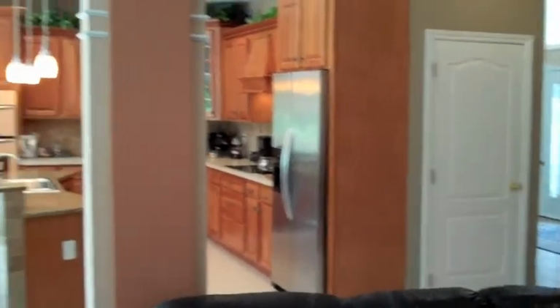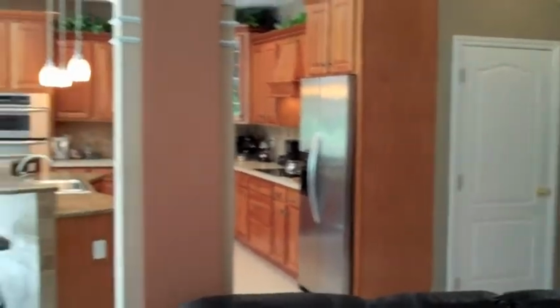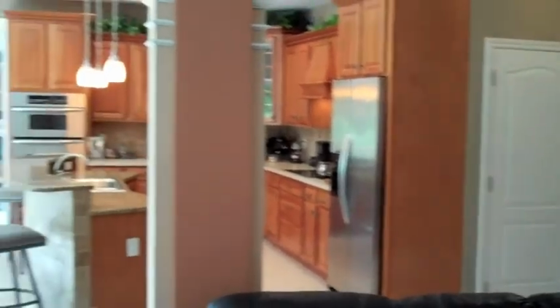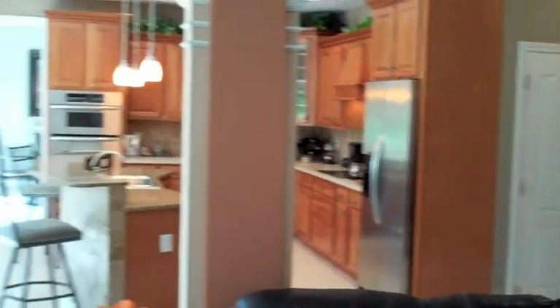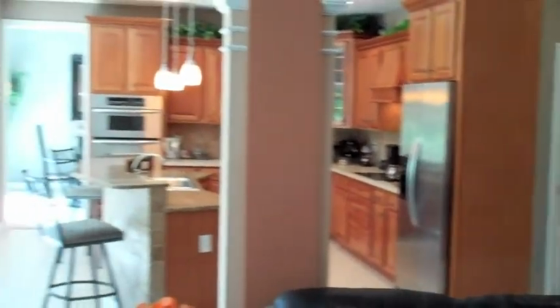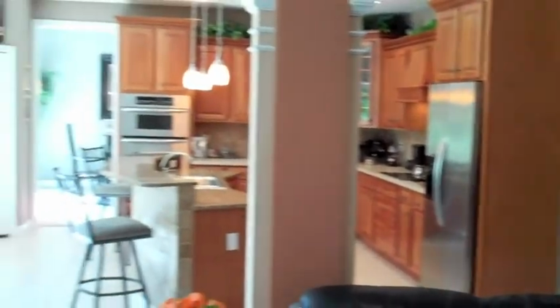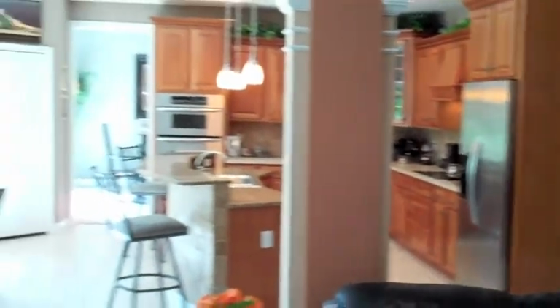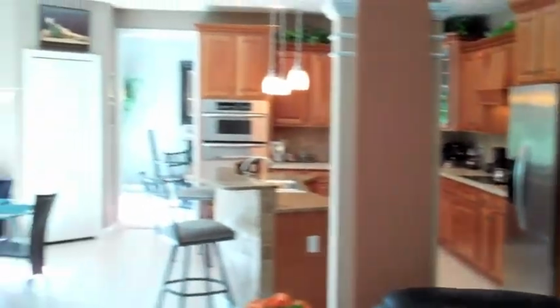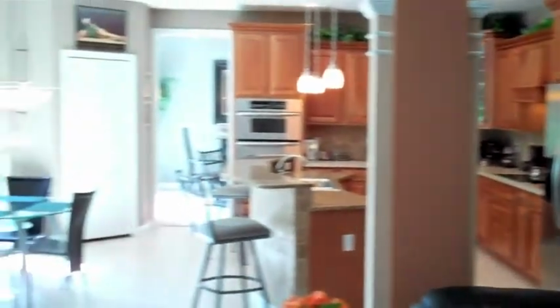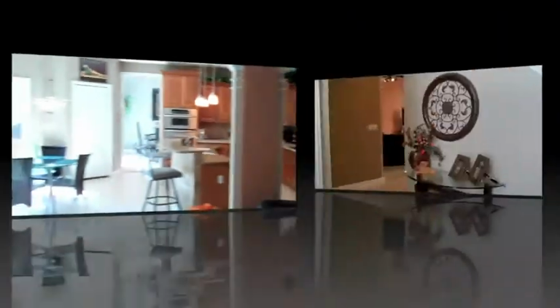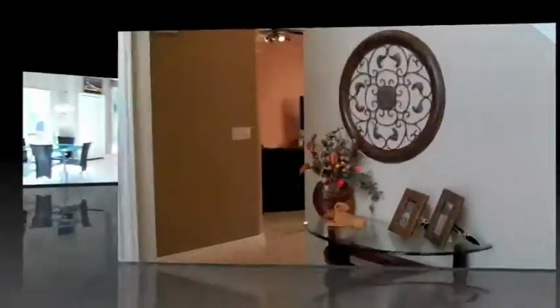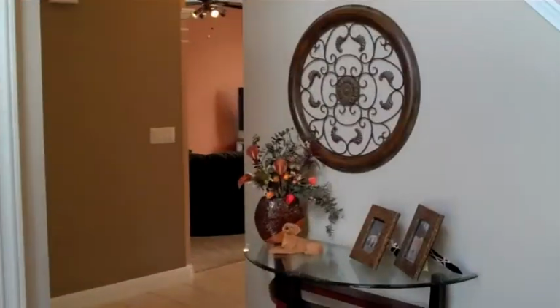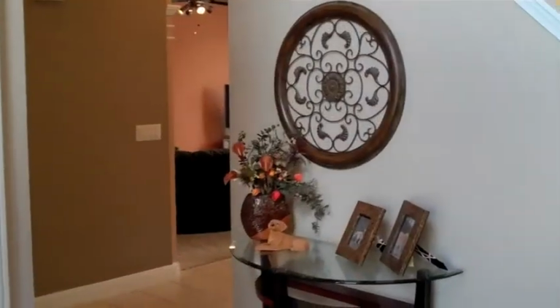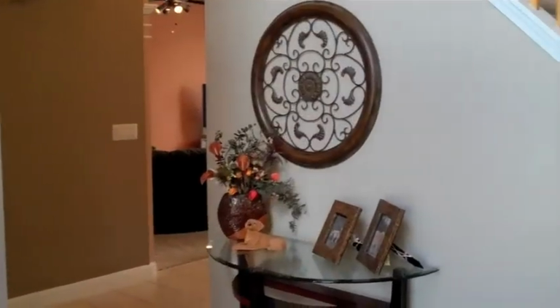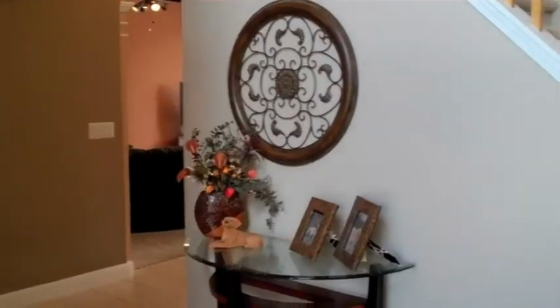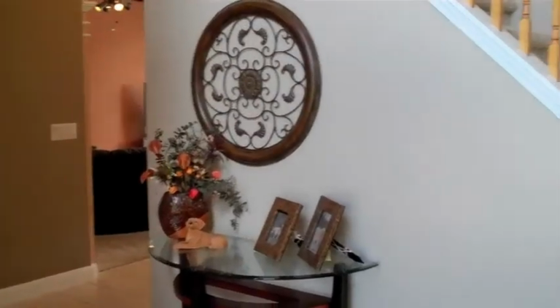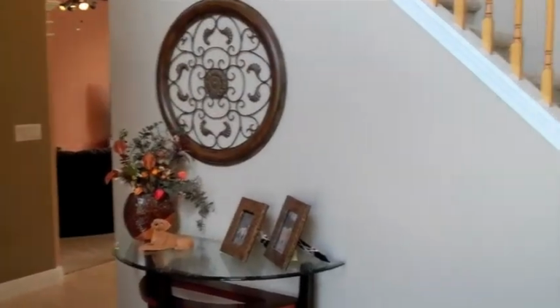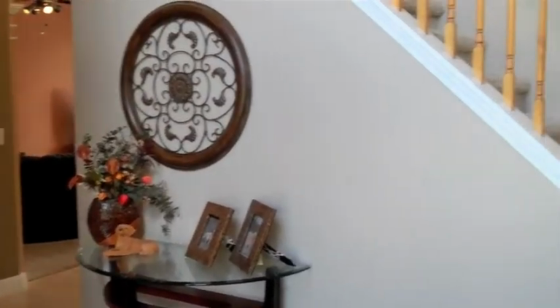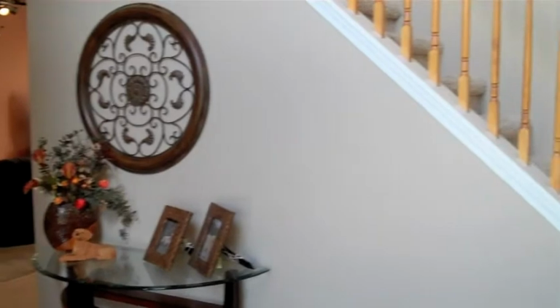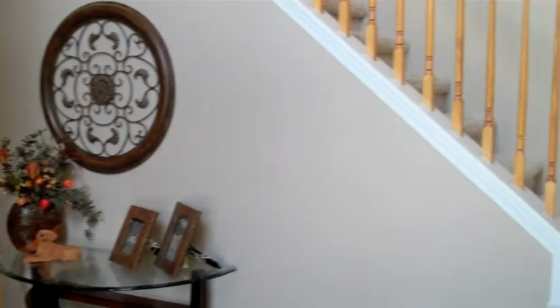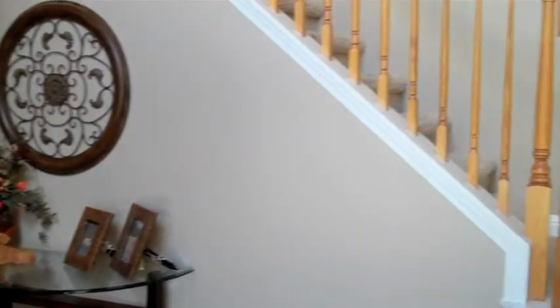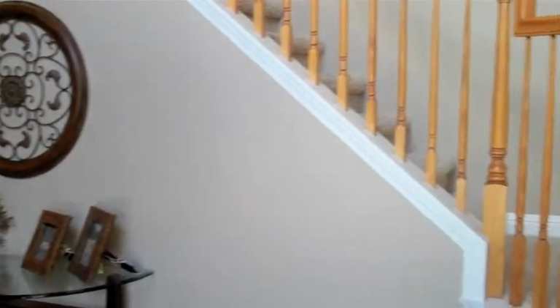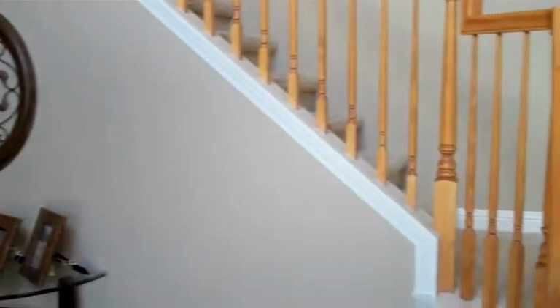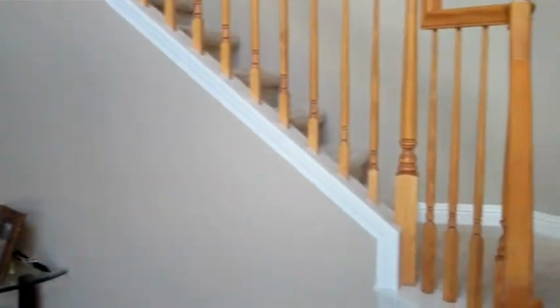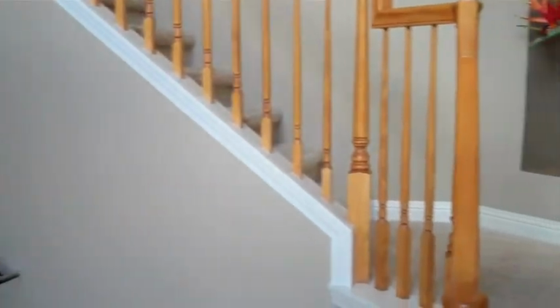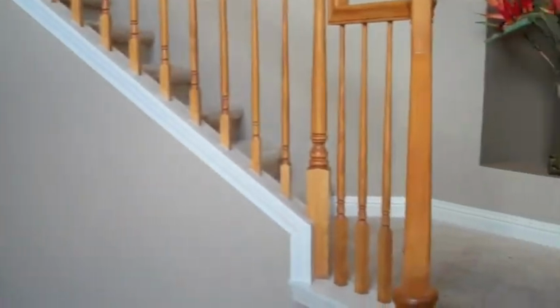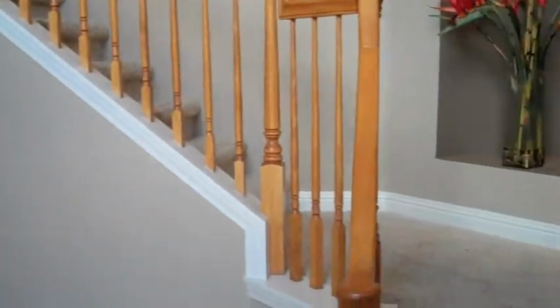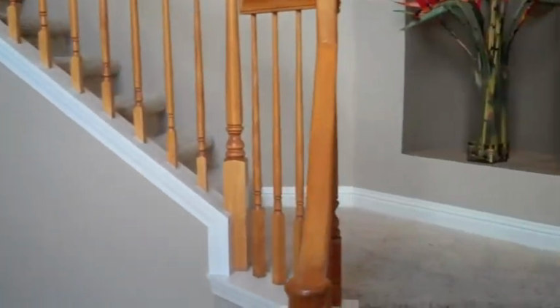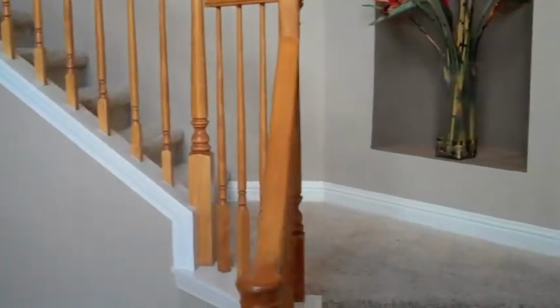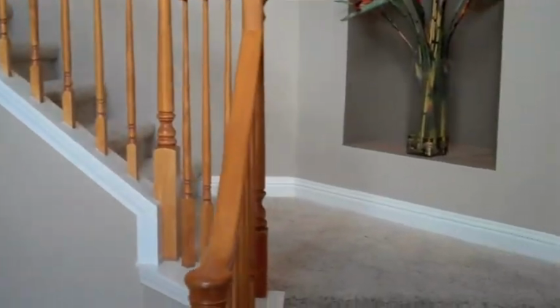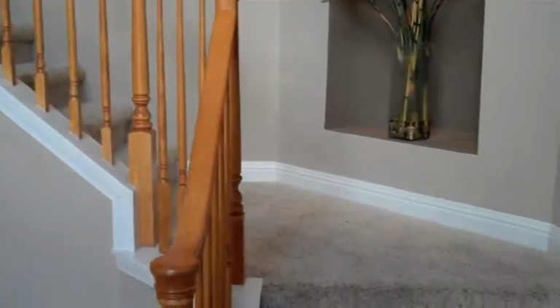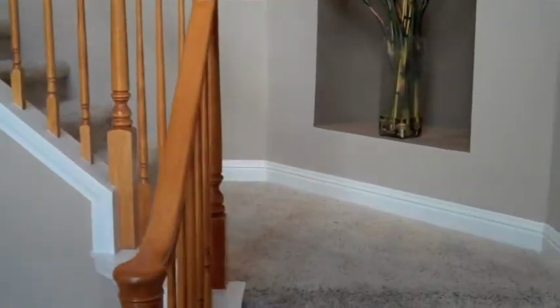Let's wander upstairs. Here we are back at the entrance, and here are the stairs up.